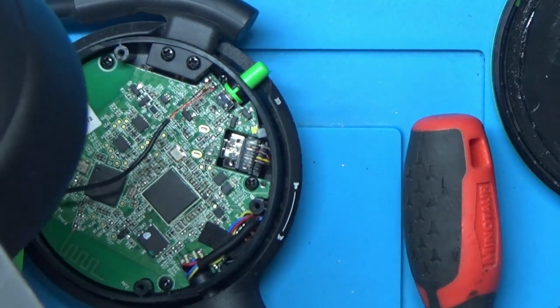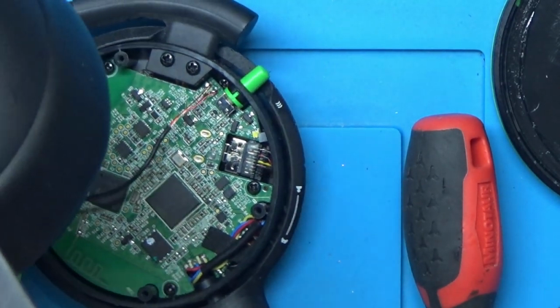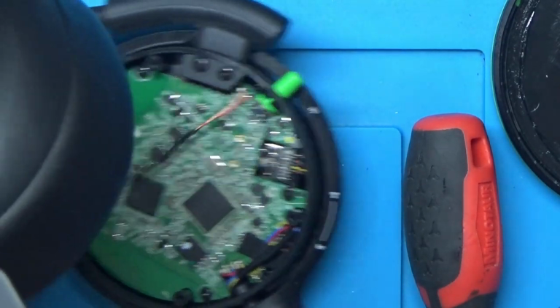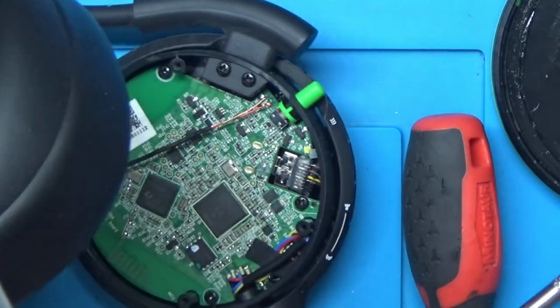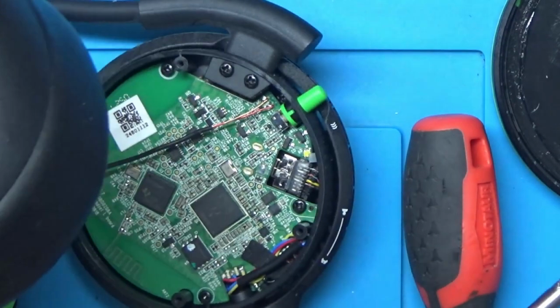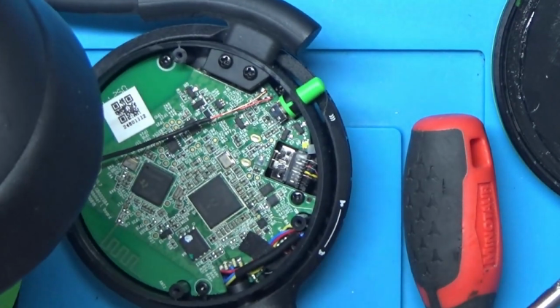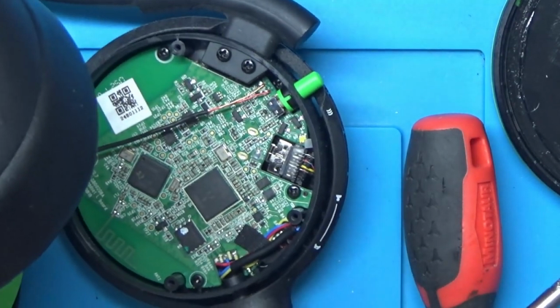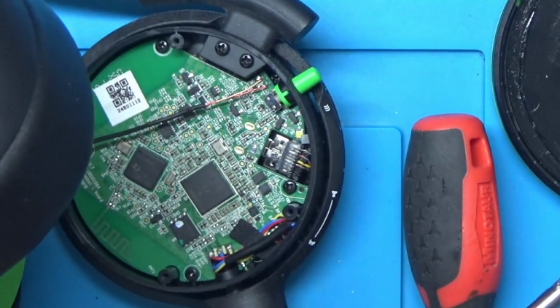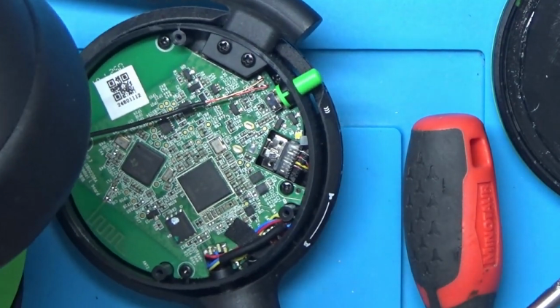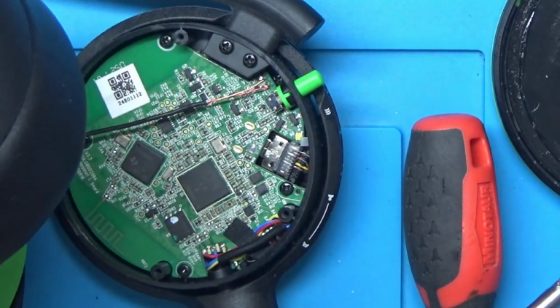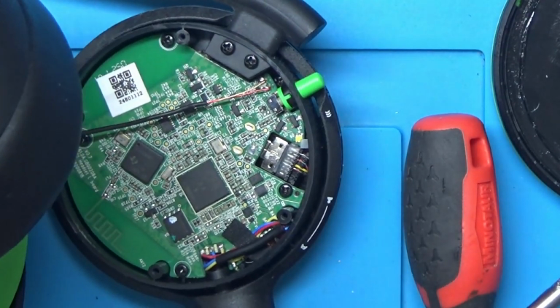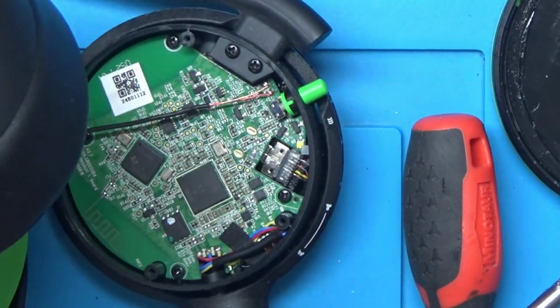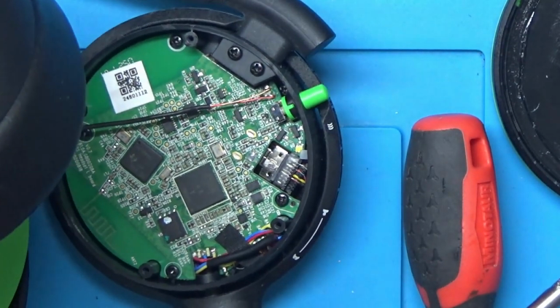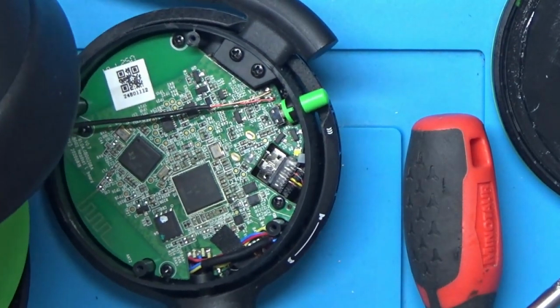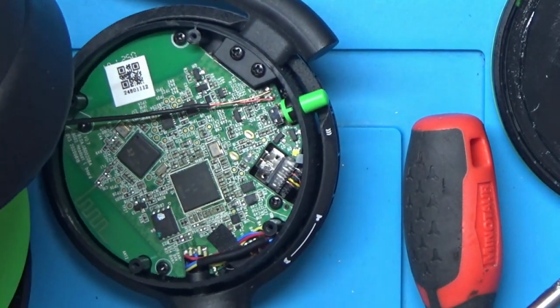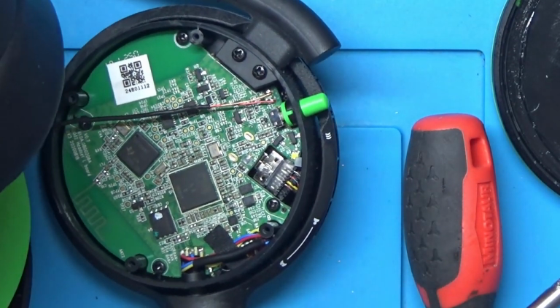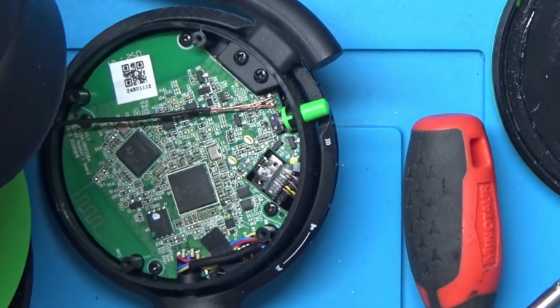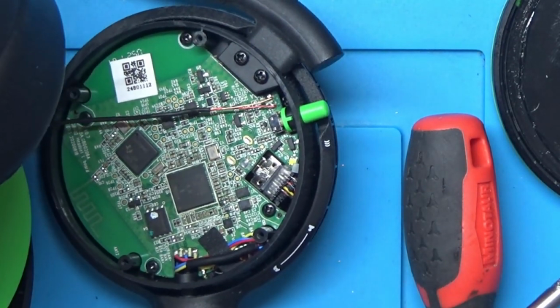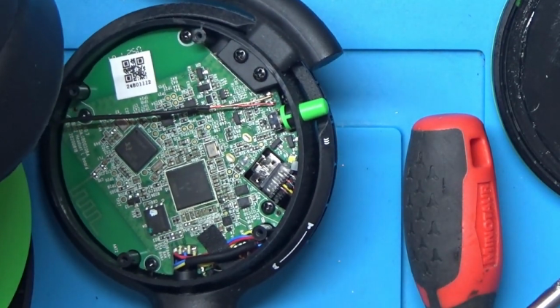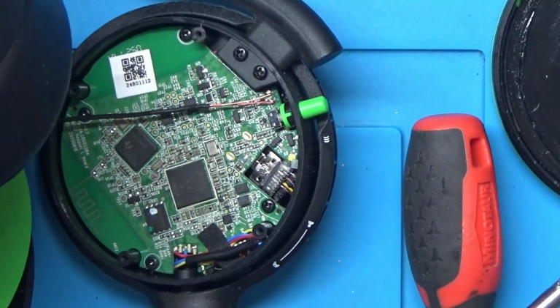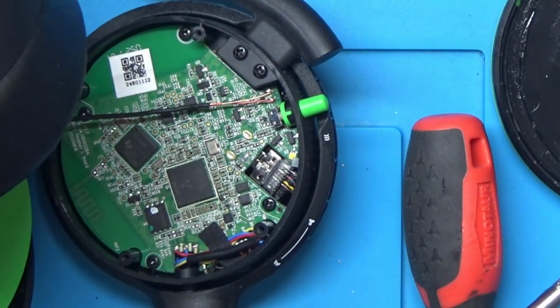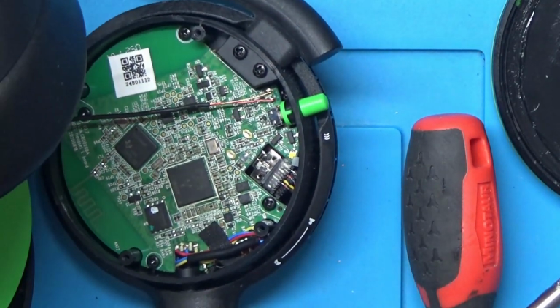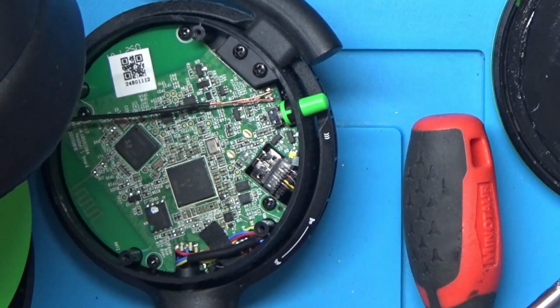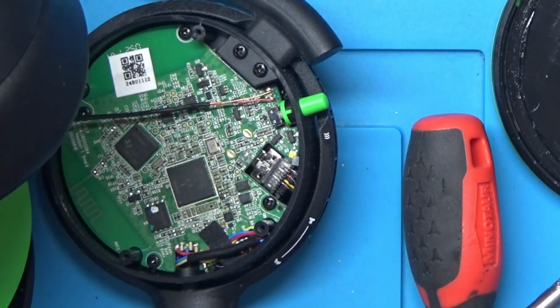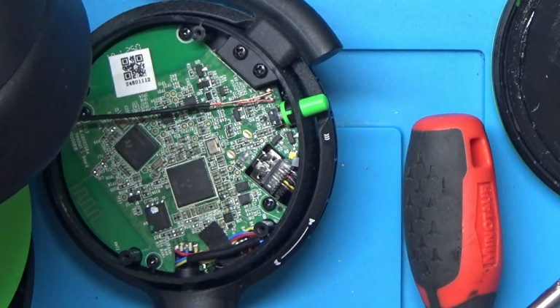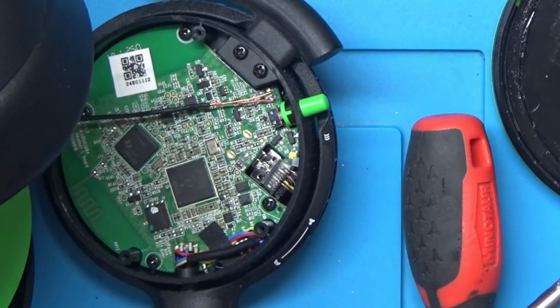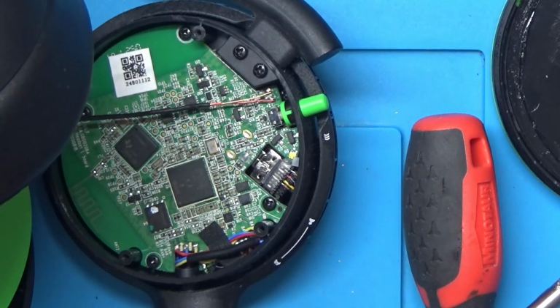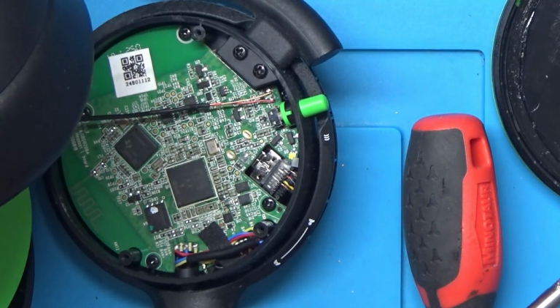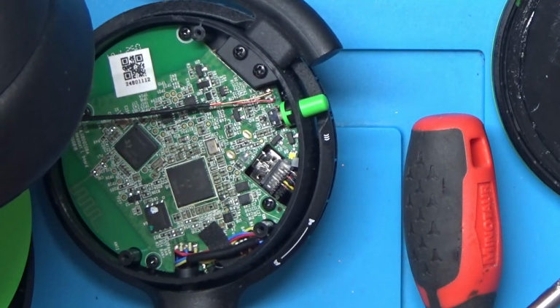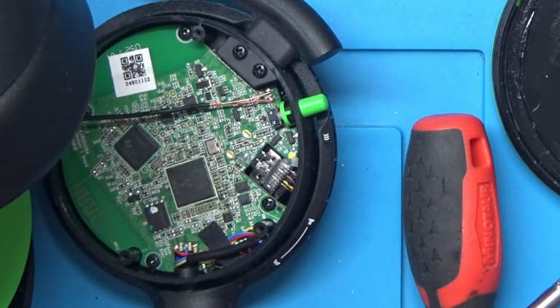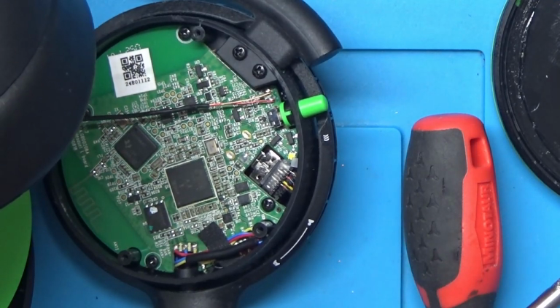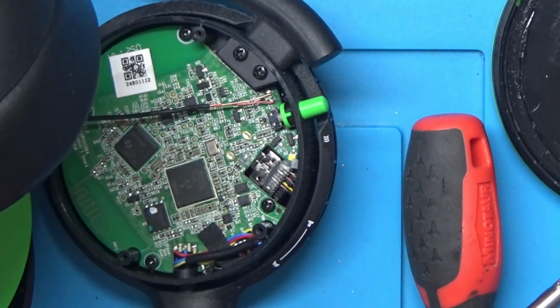It looks like we've got another four screws under there holding the board in.